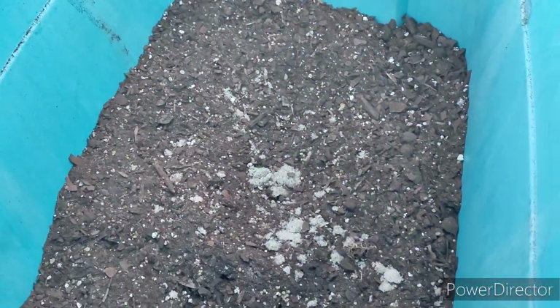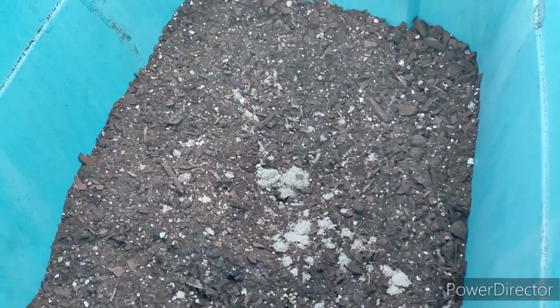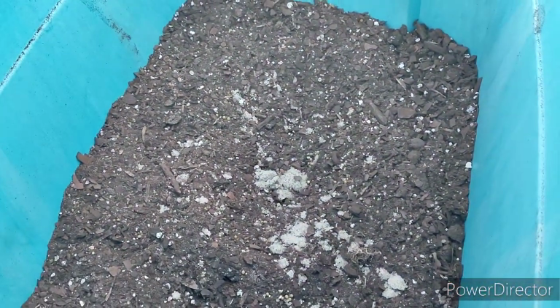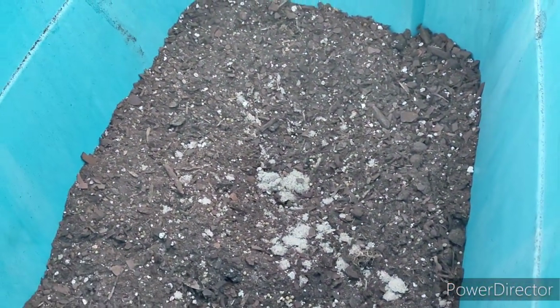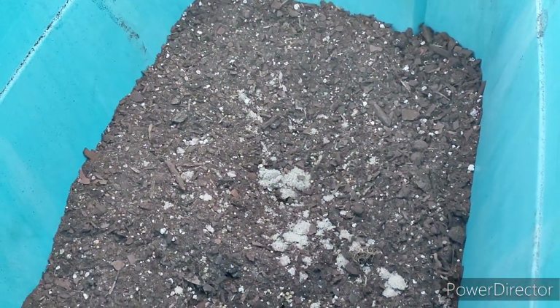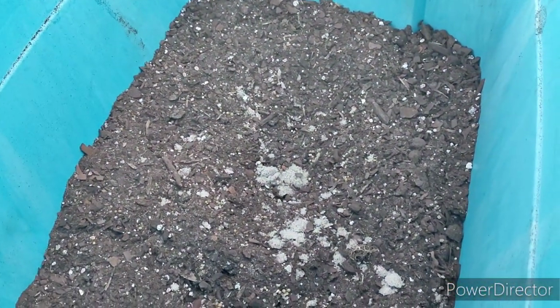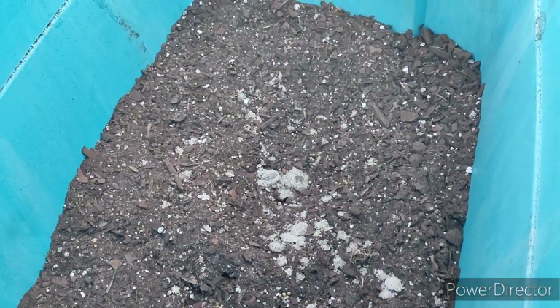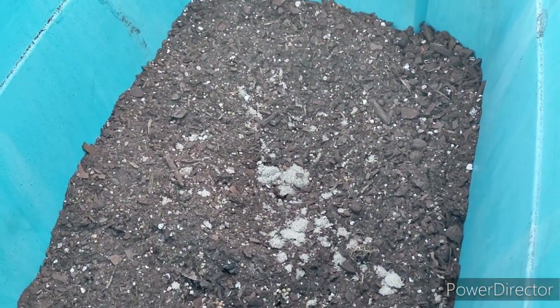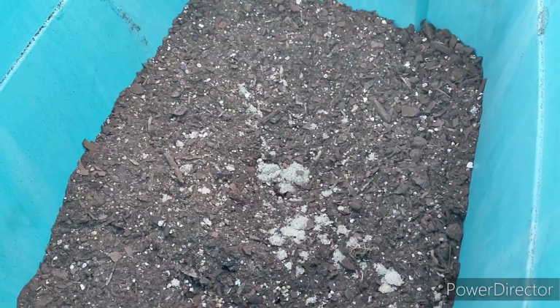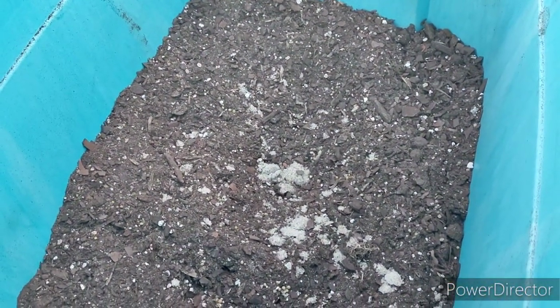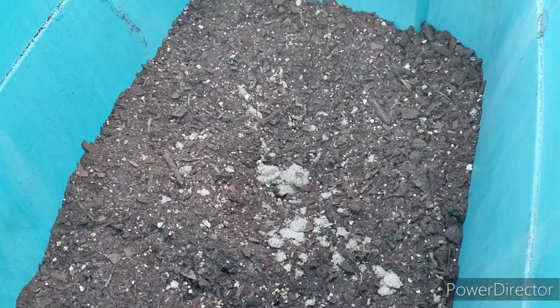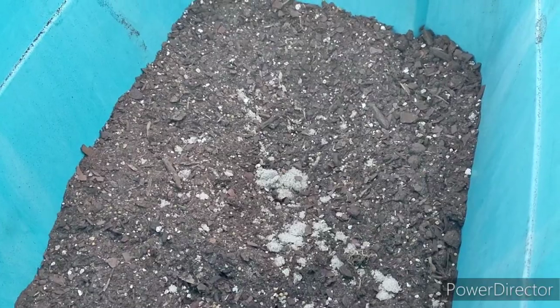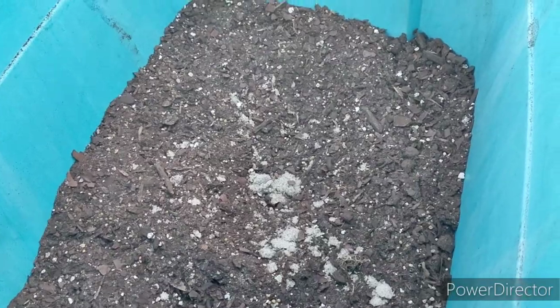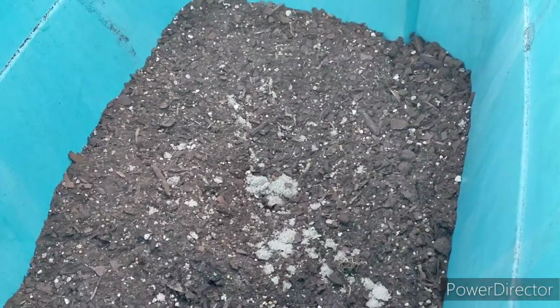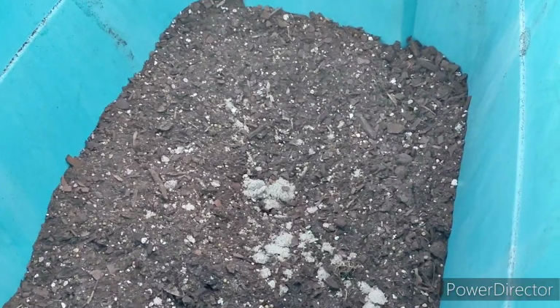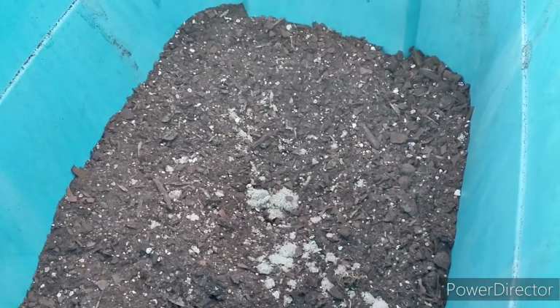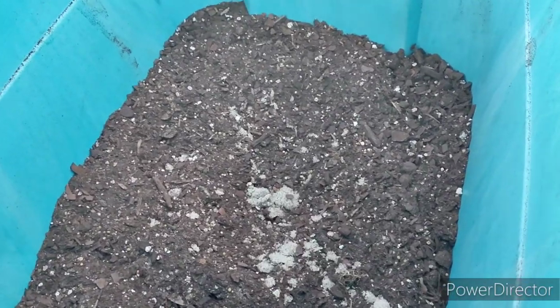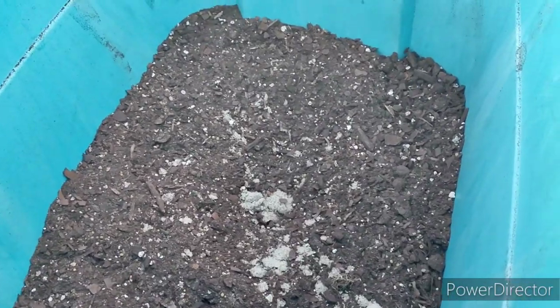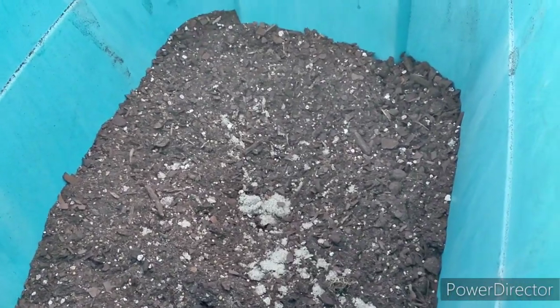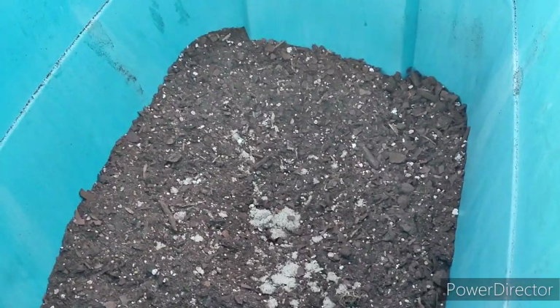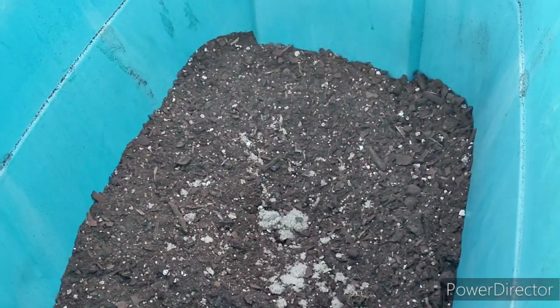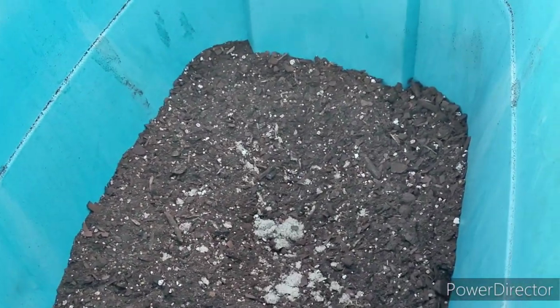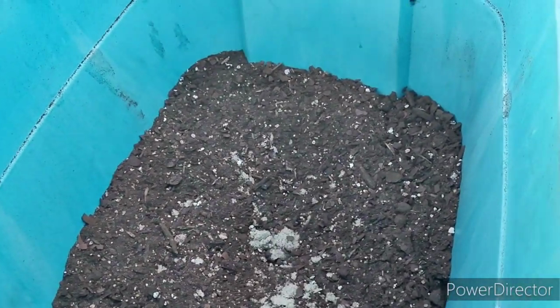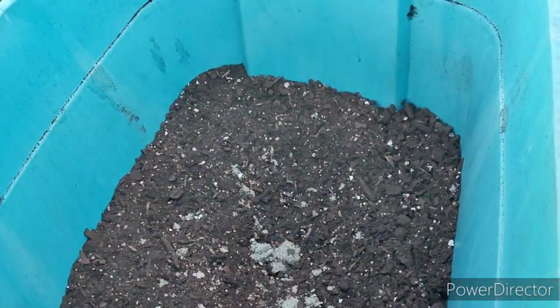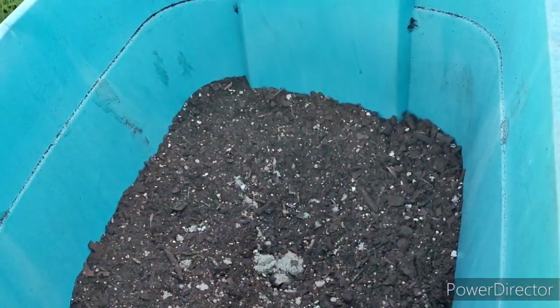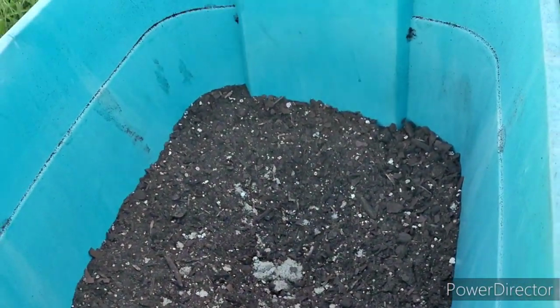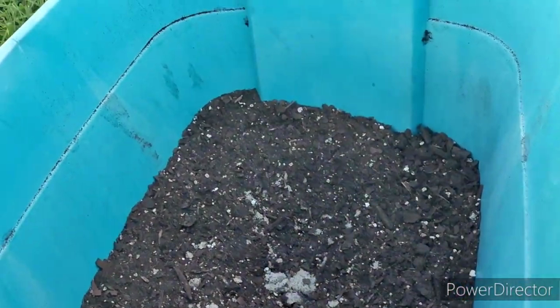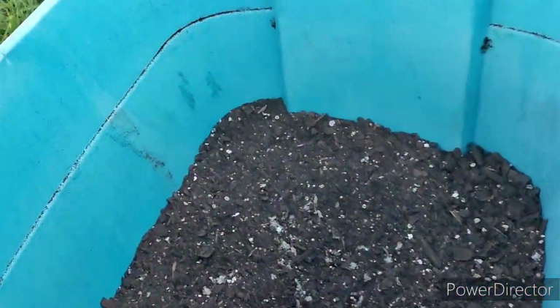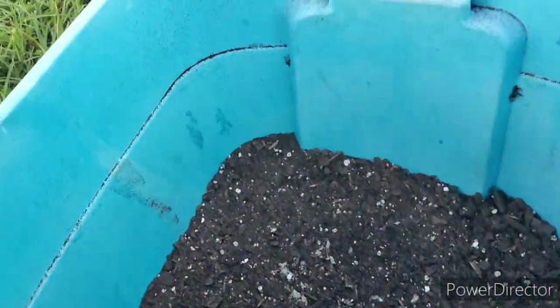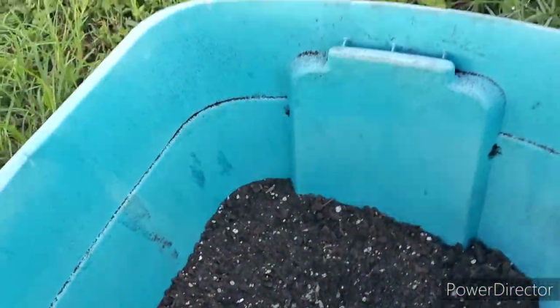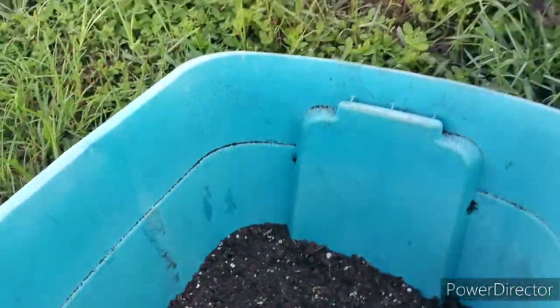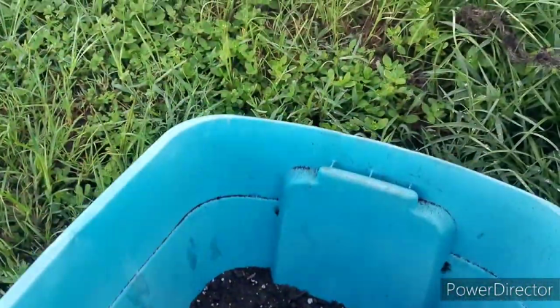What we're going to do is amend it with some extra sand. All right, so let's drag this over here.